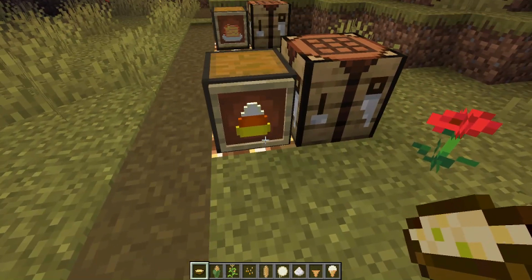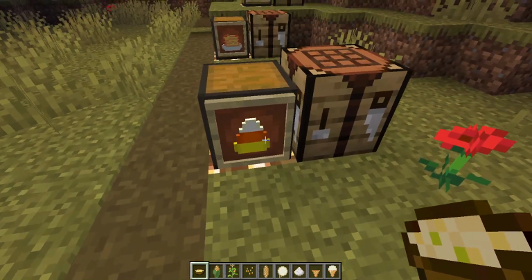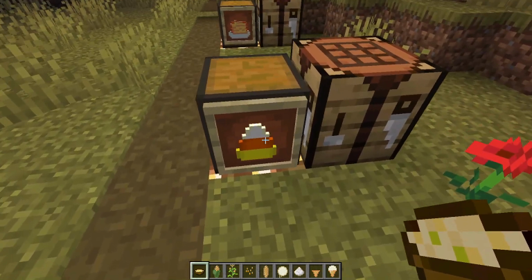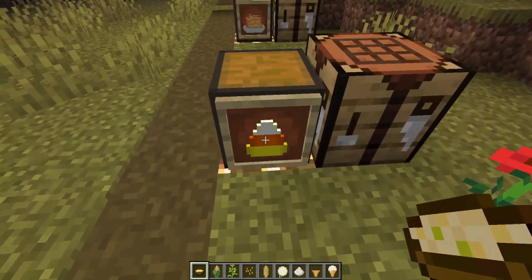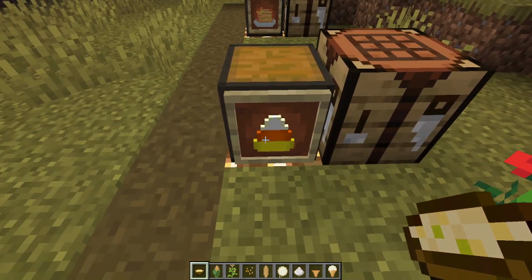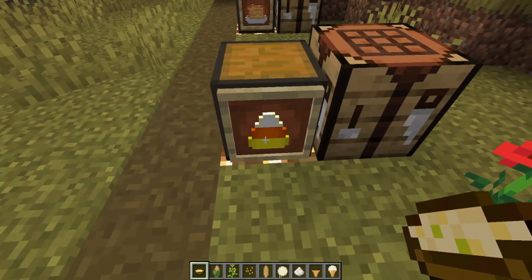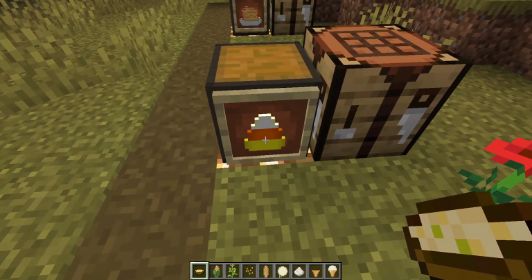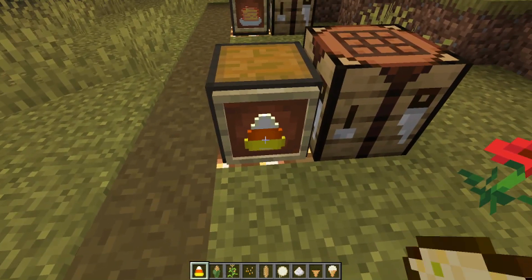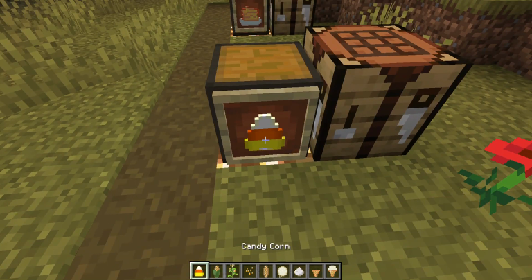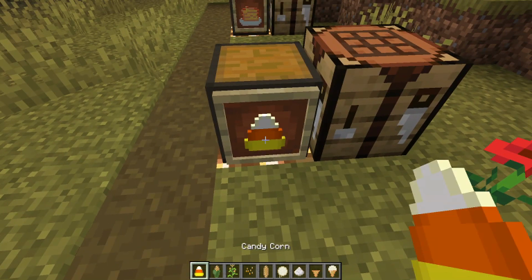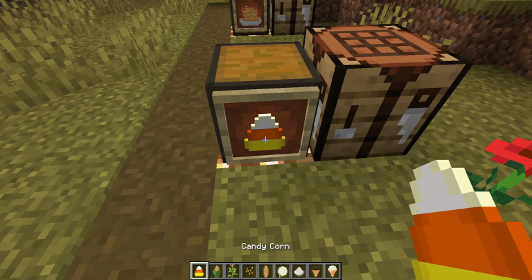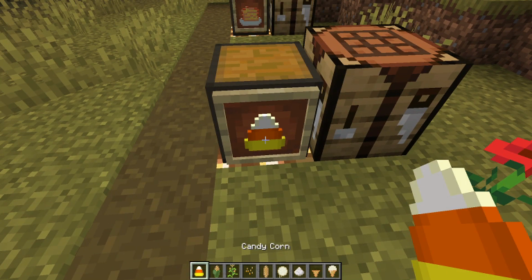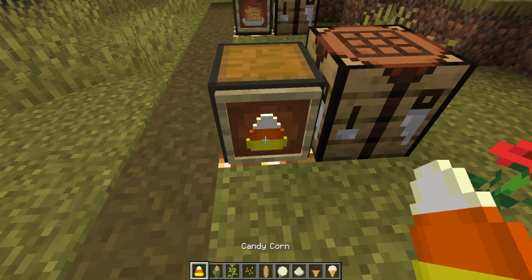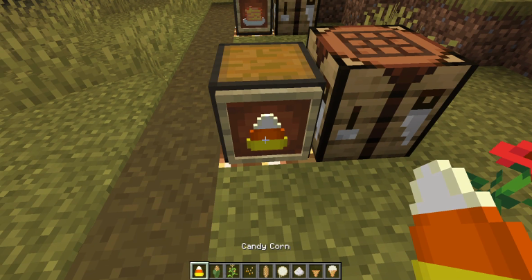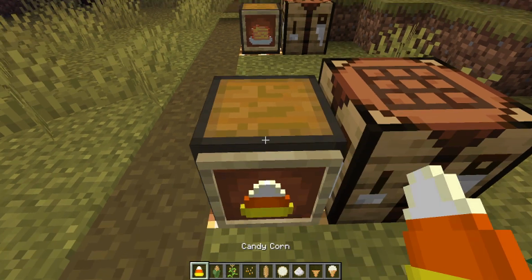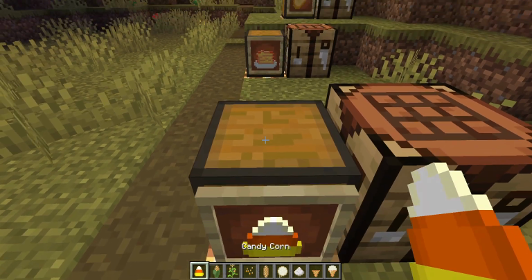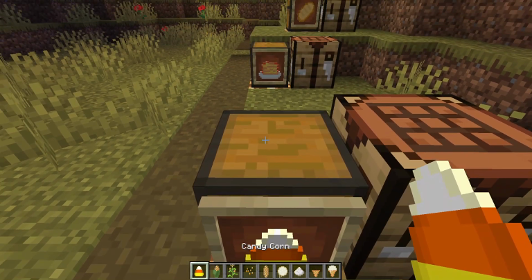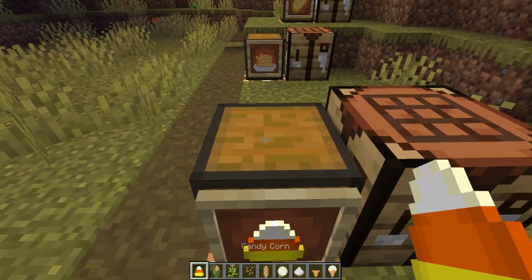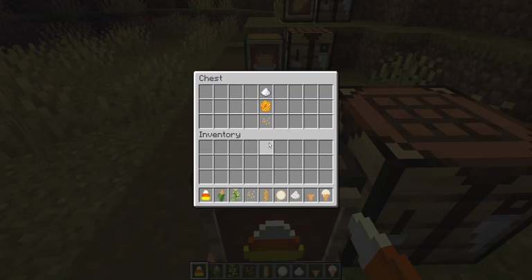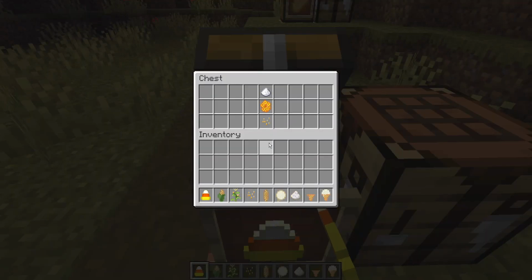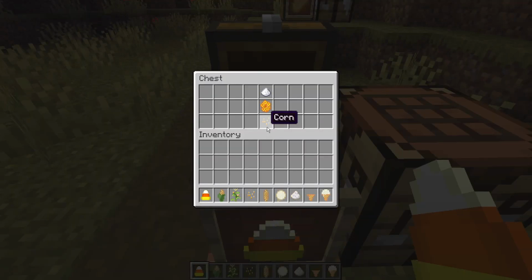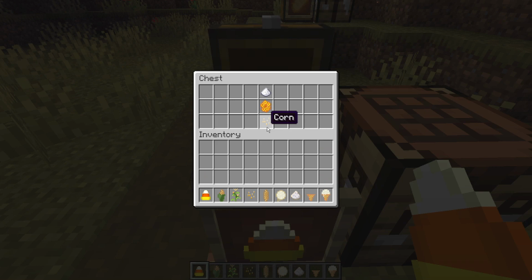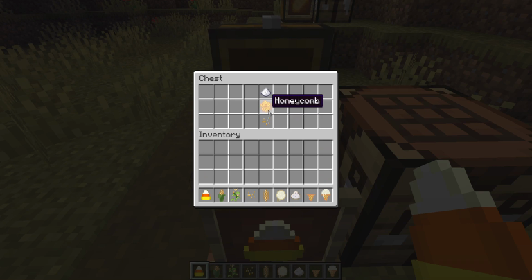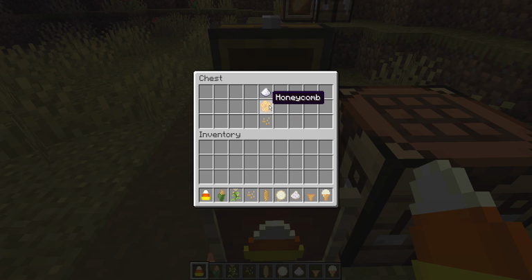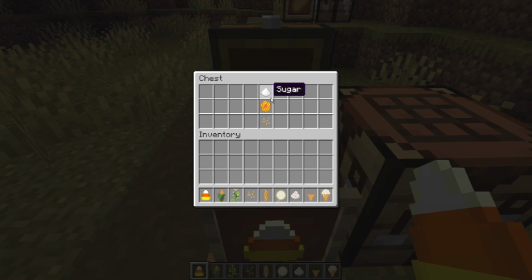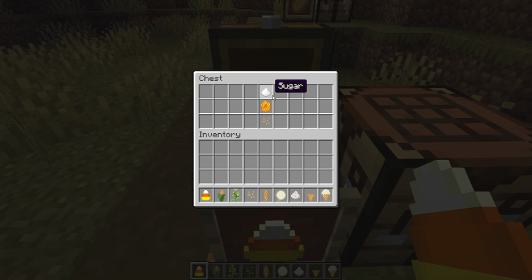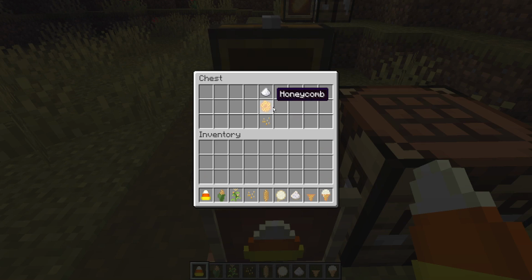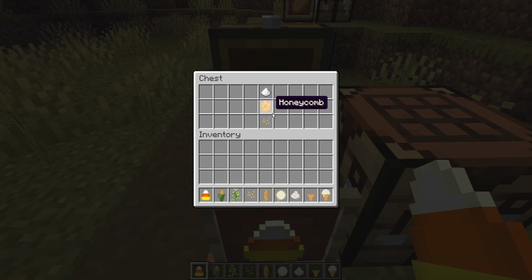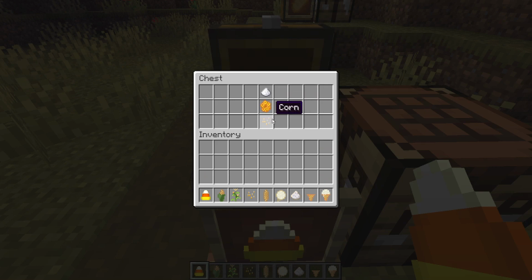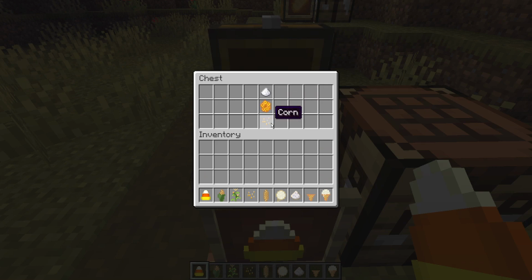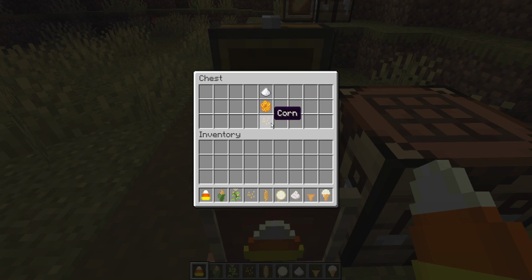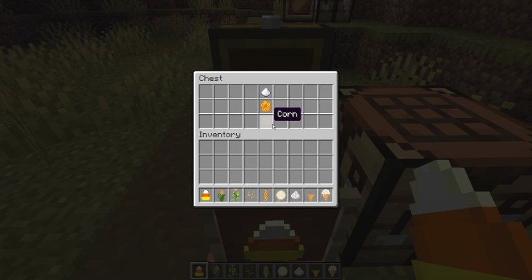For a Halloween treat, you can combine sugar, honeycomb, and corn to make a piece of candy corn.